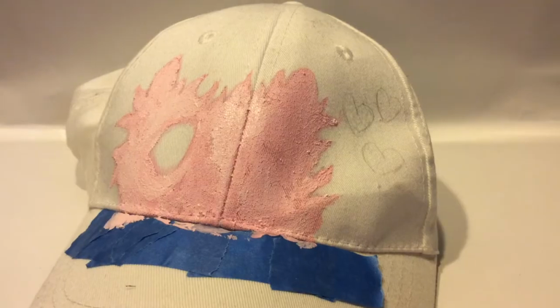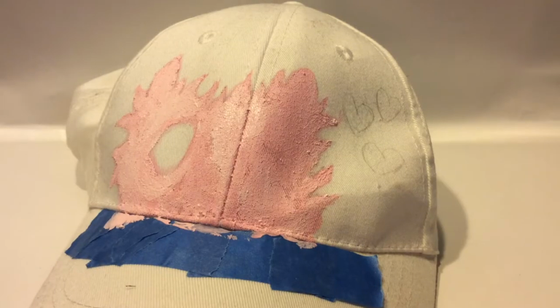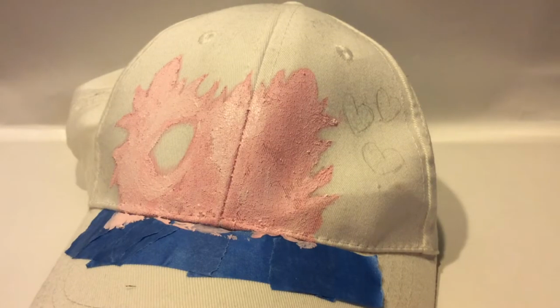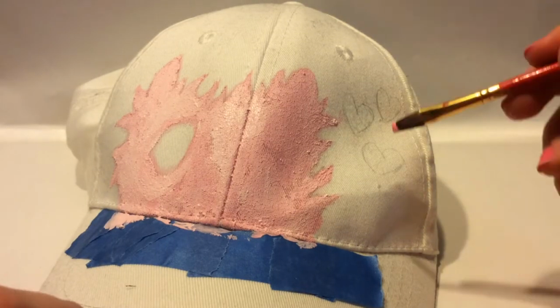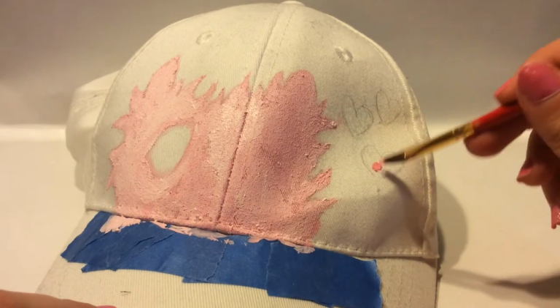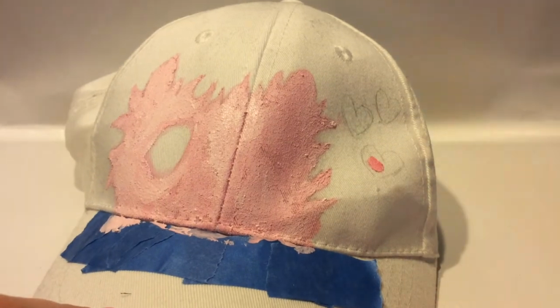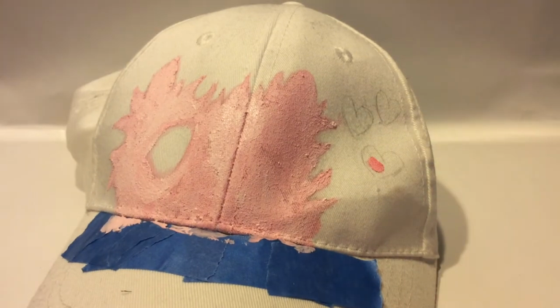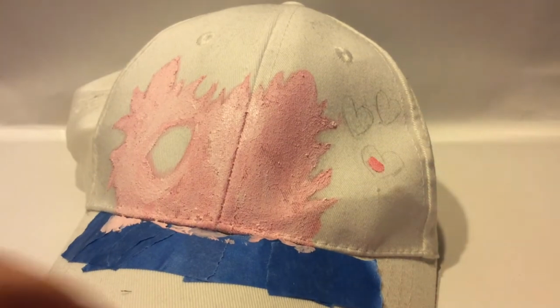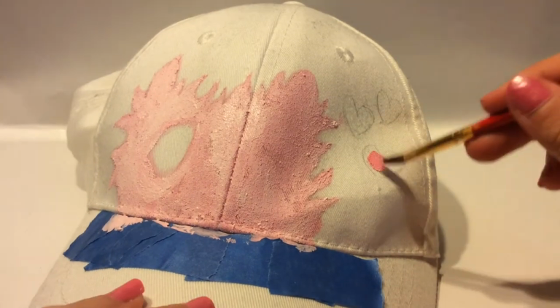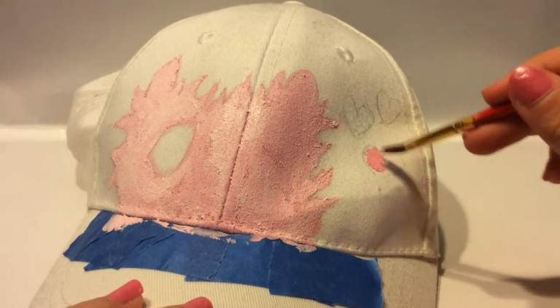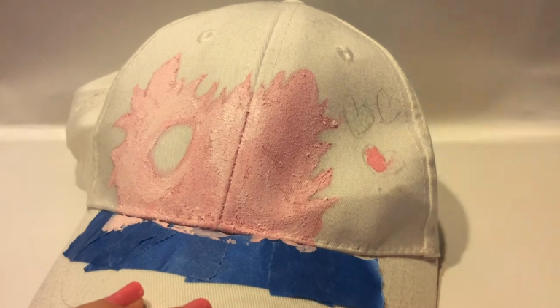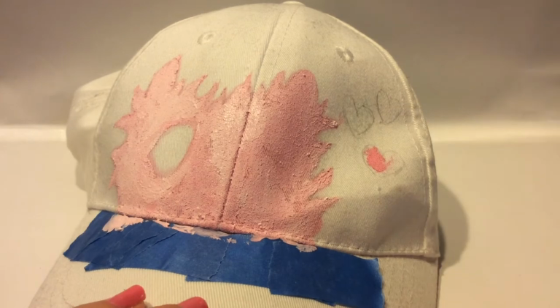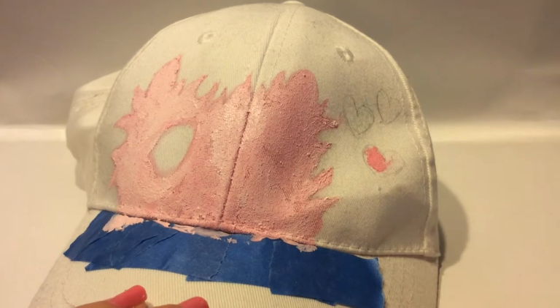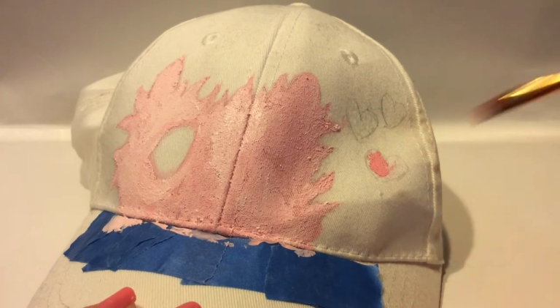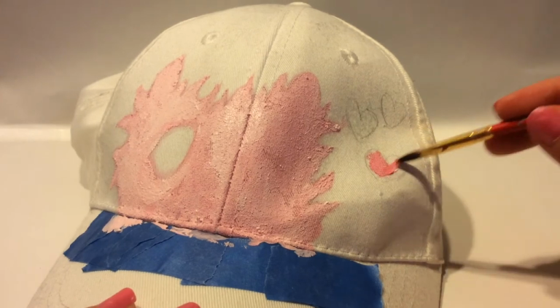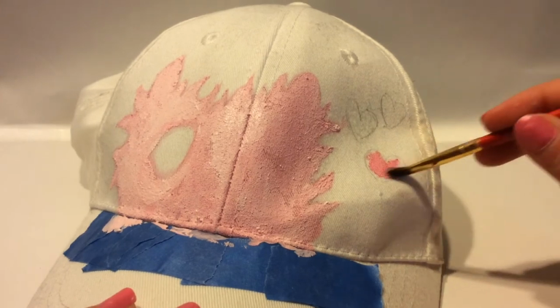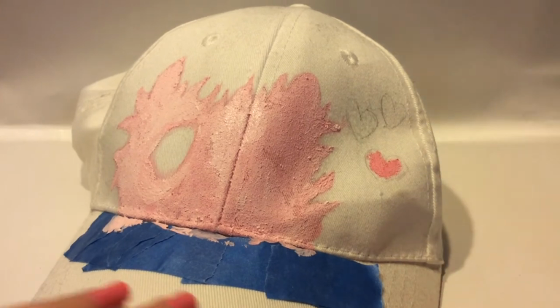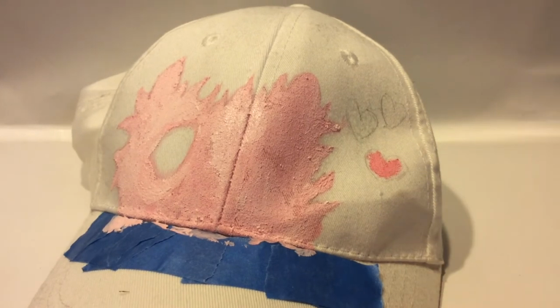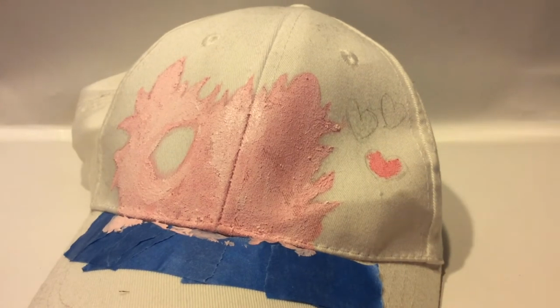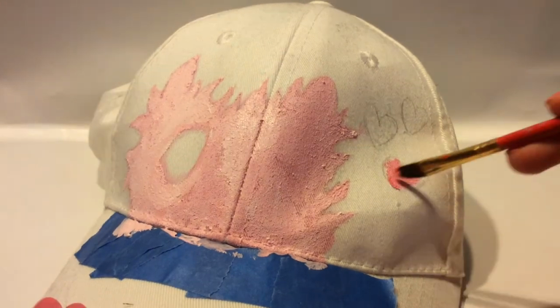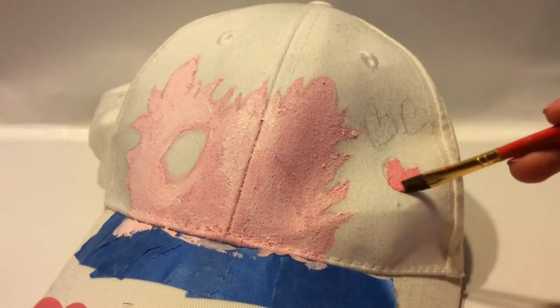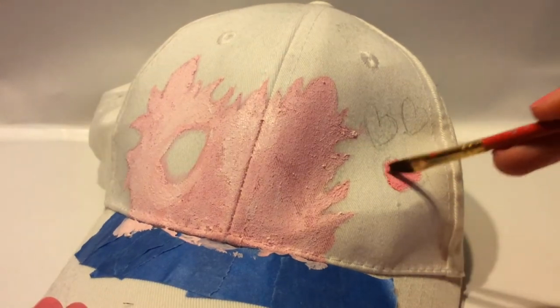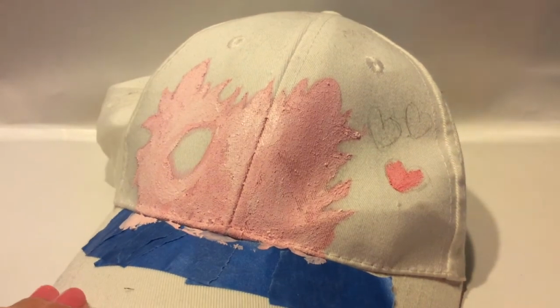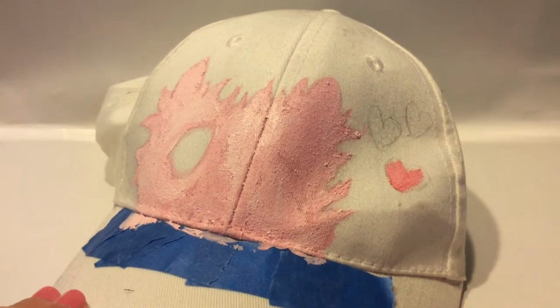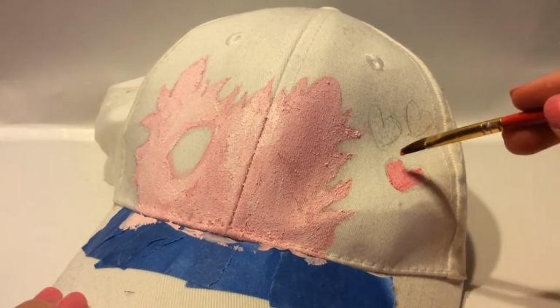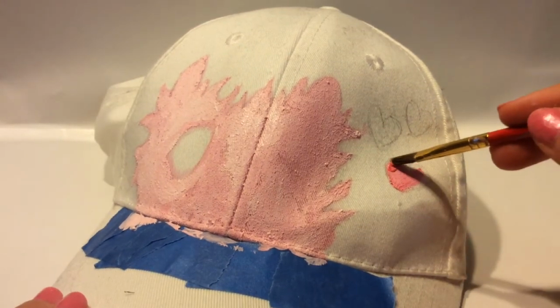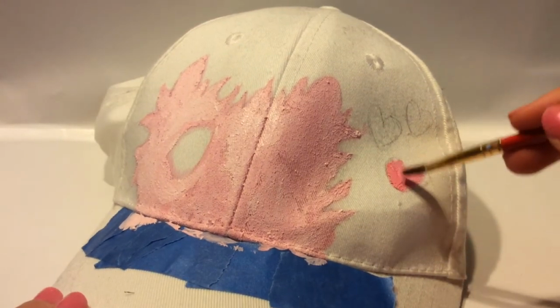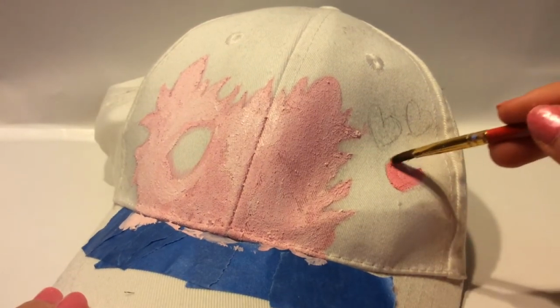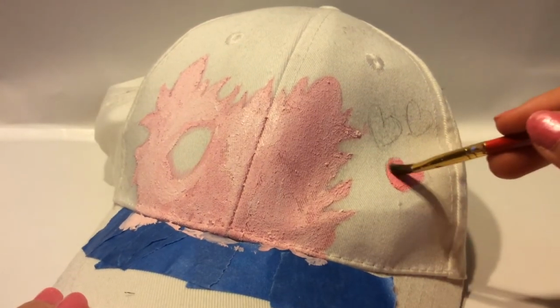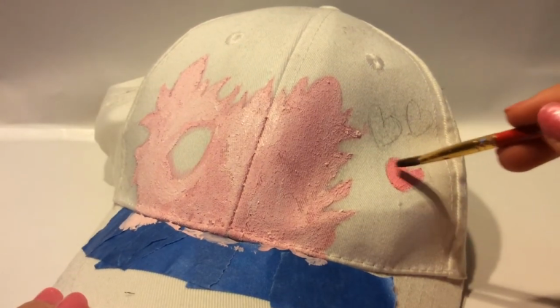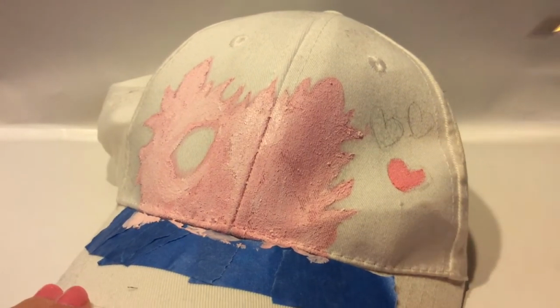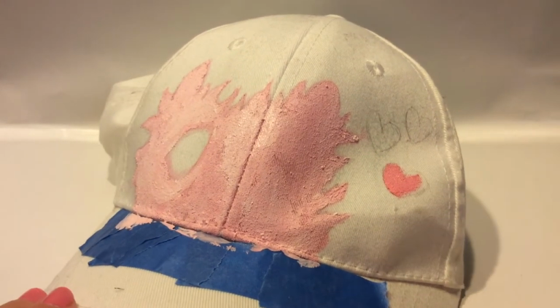While I was waiting for that to dry, I did all the details of the hearts in a darker pink, red, and white.